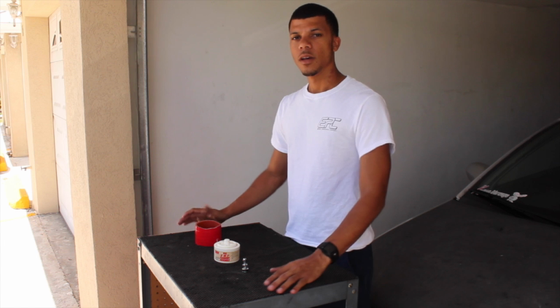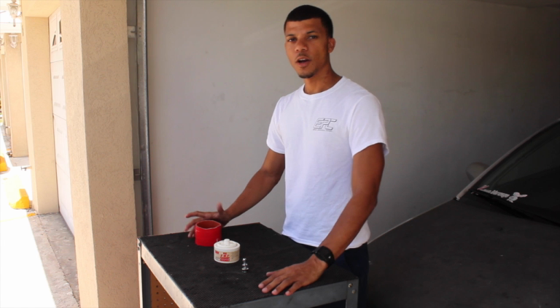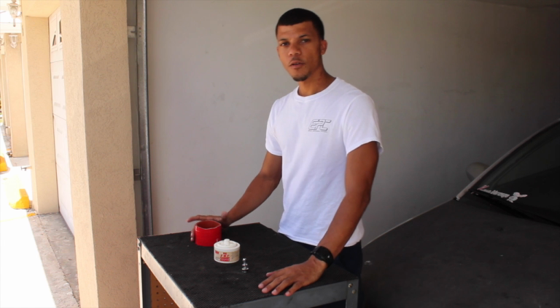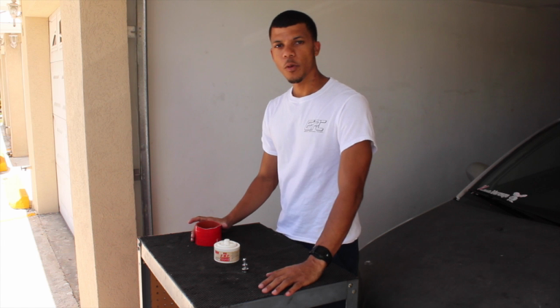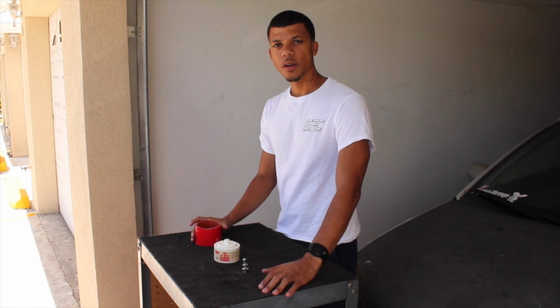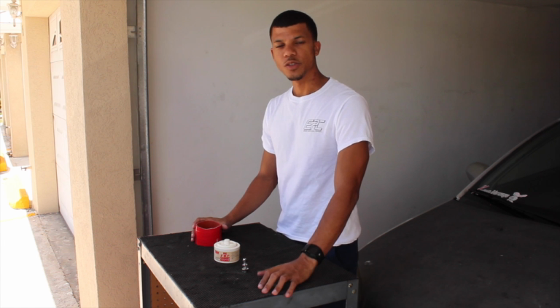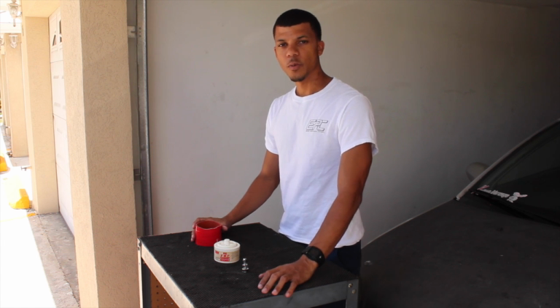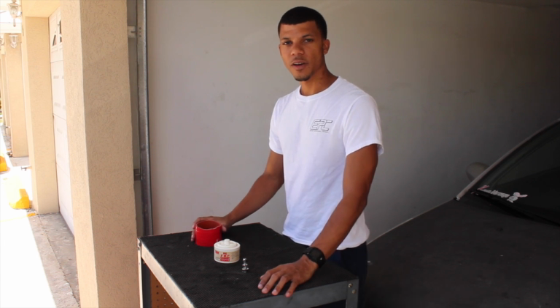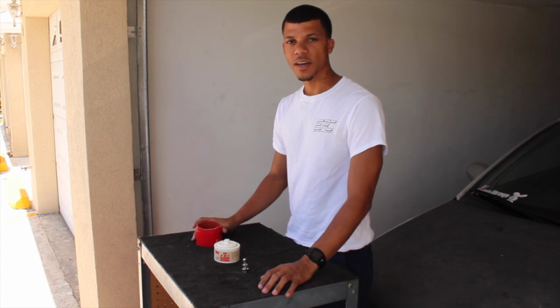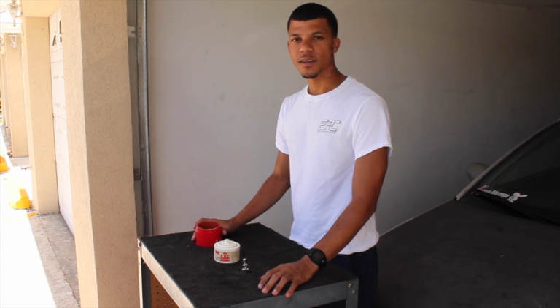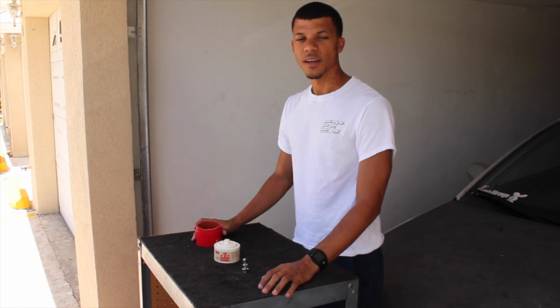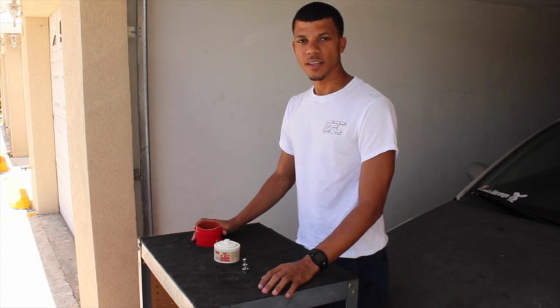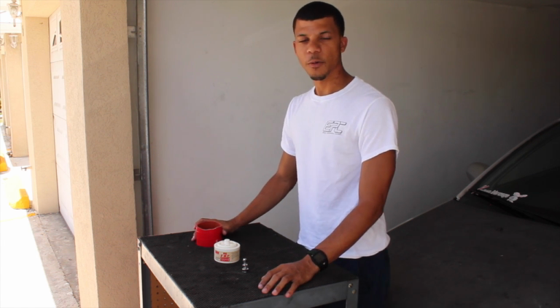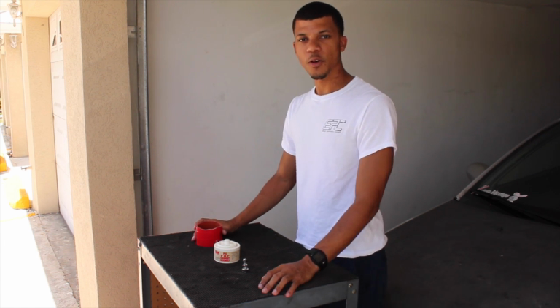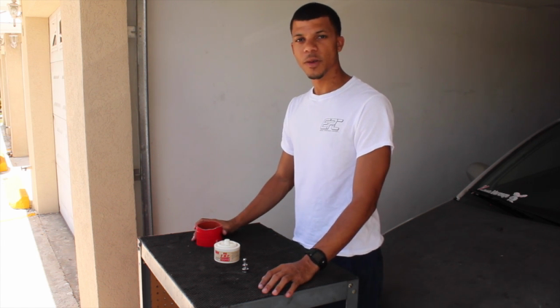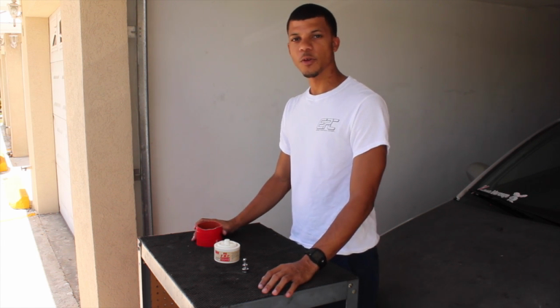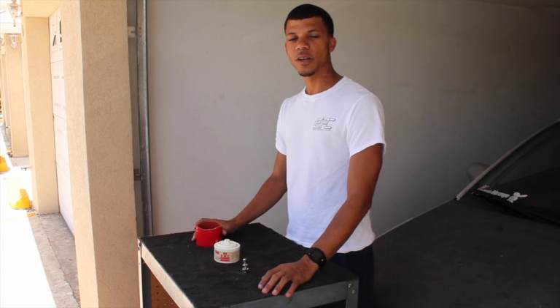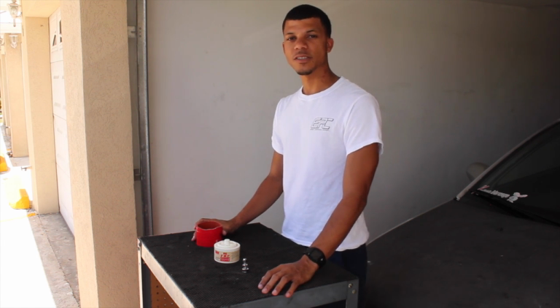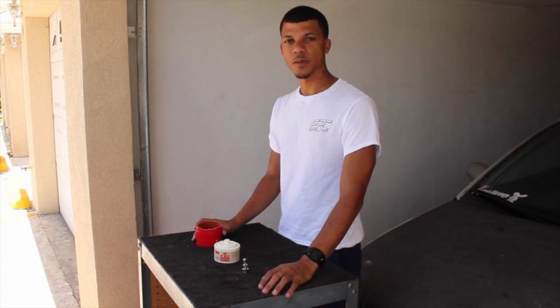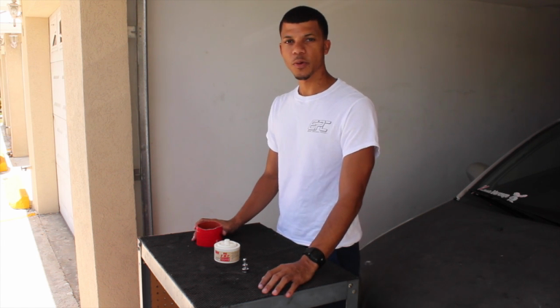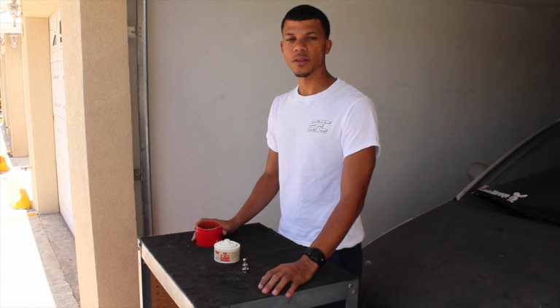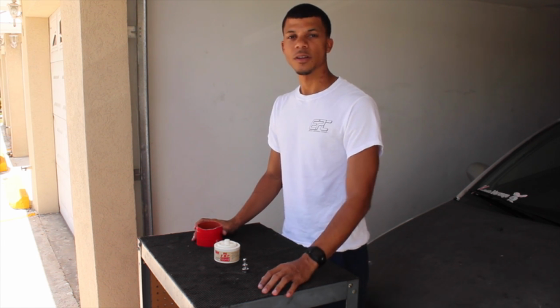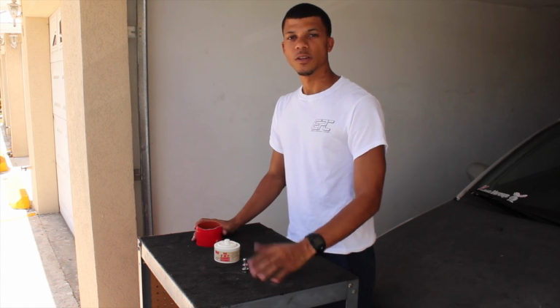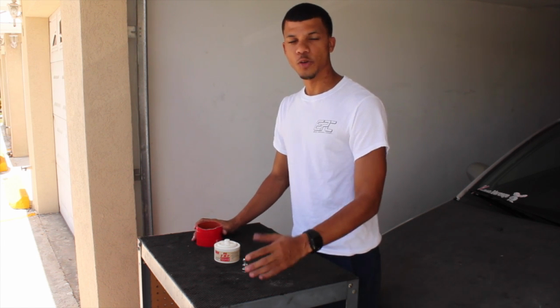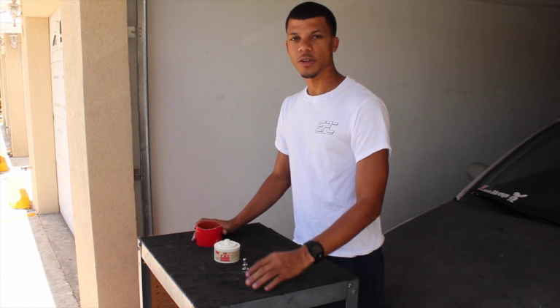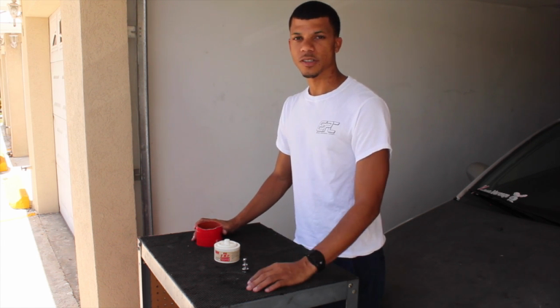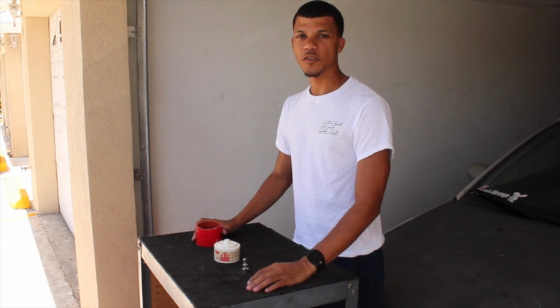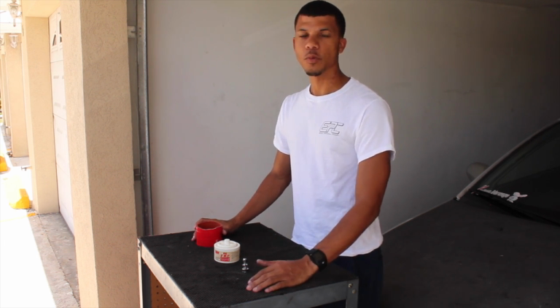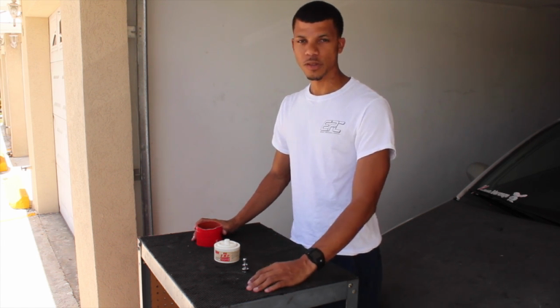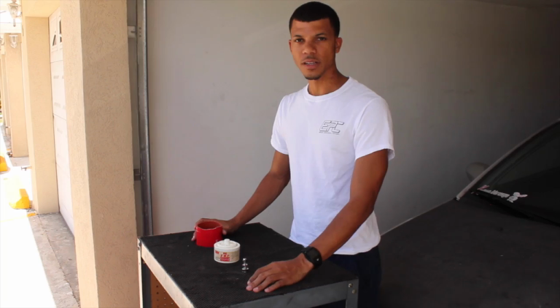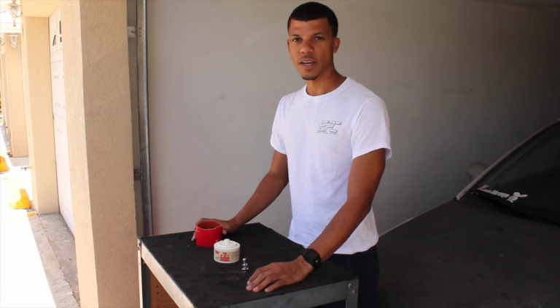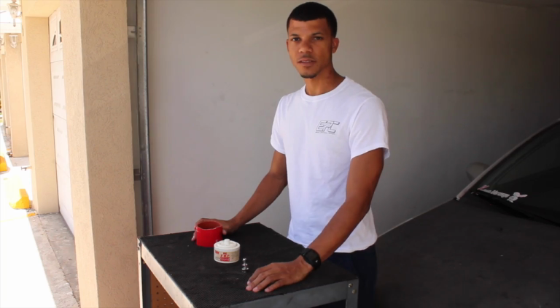Hello everyone, Zoom here again. Today we're going to be doing a simple do-it-yourself boost leak test.